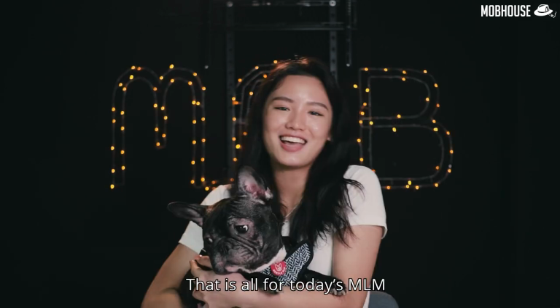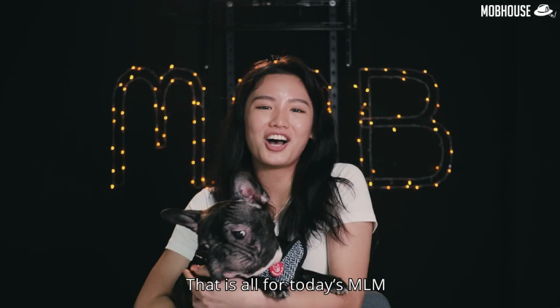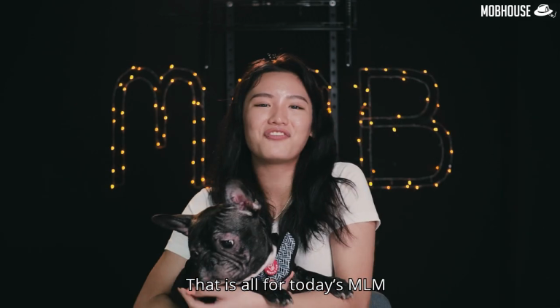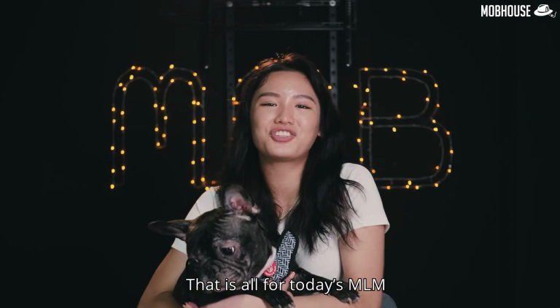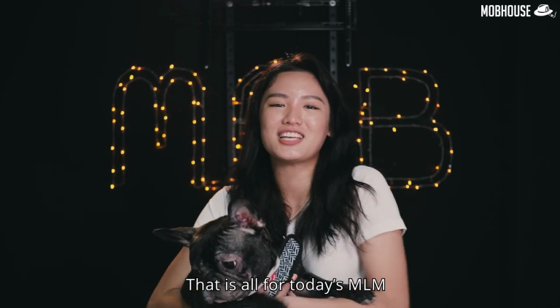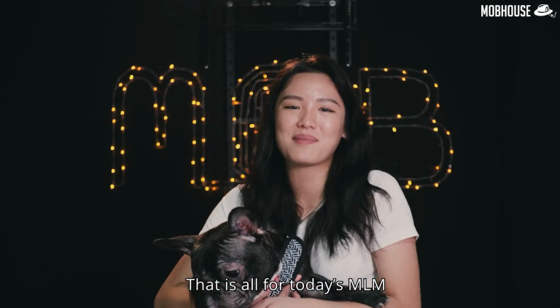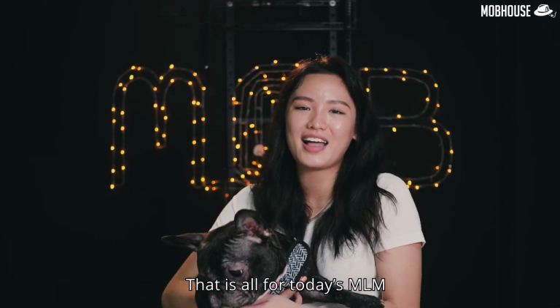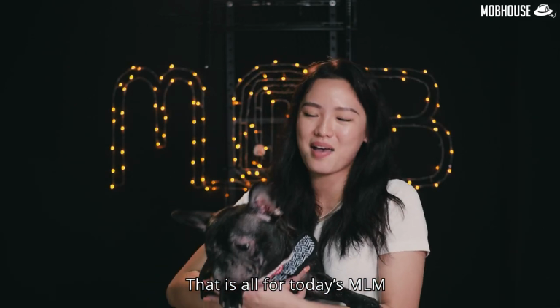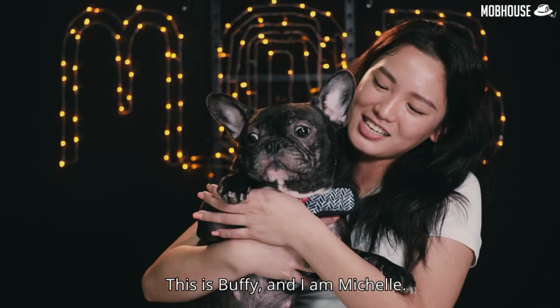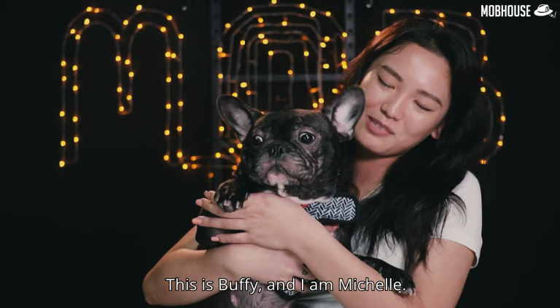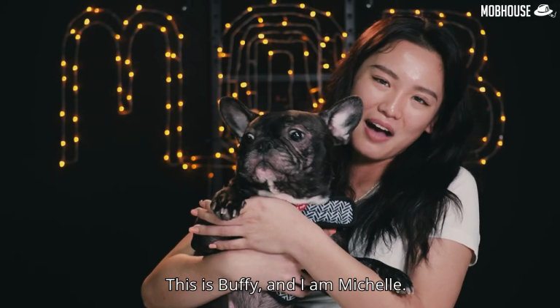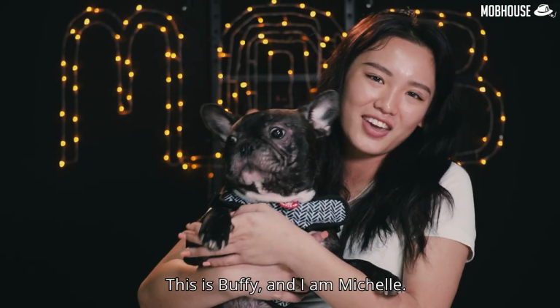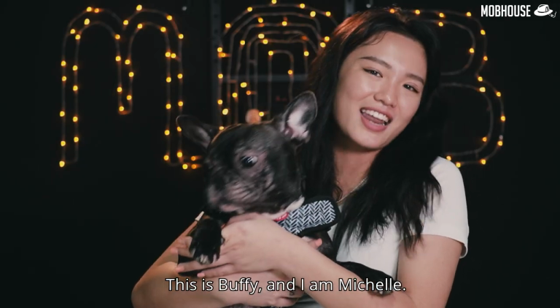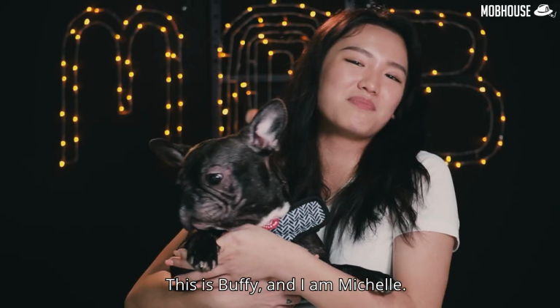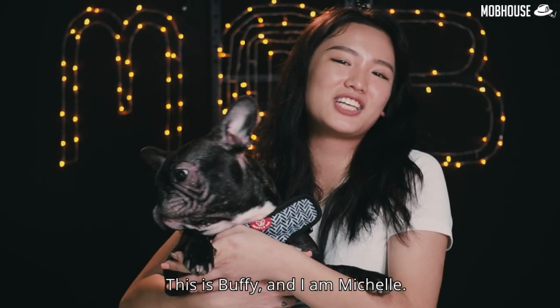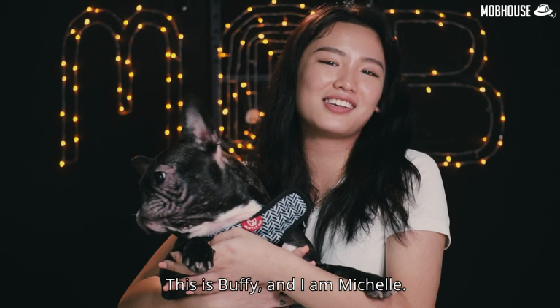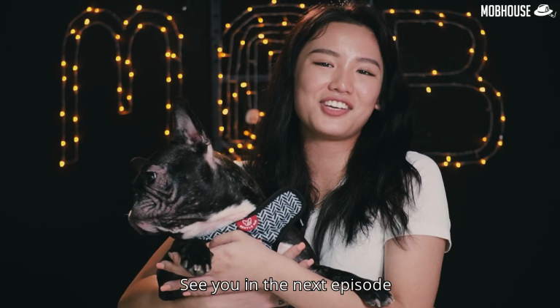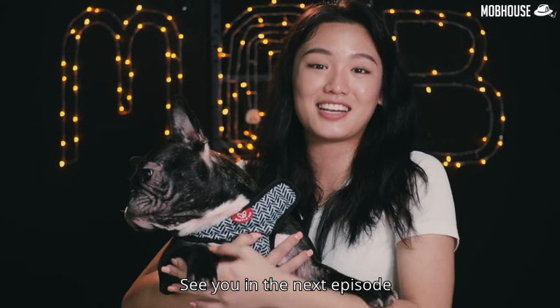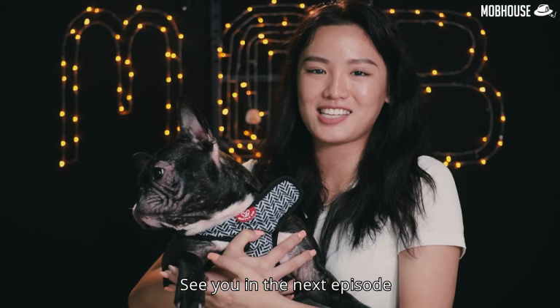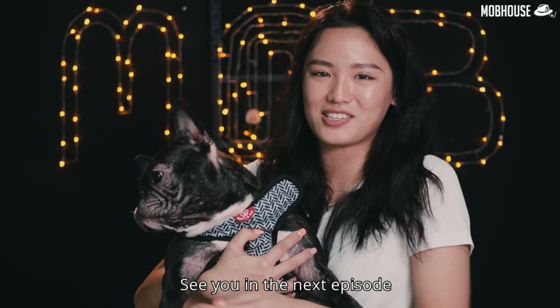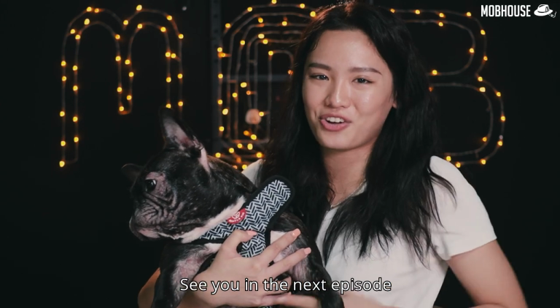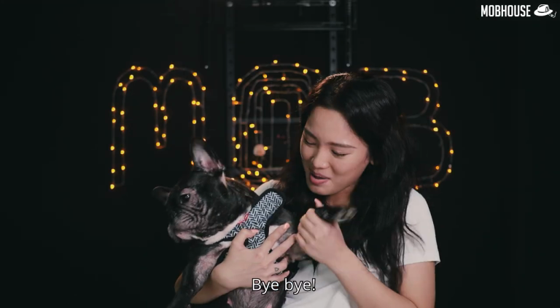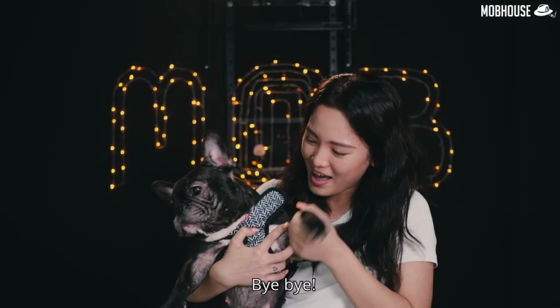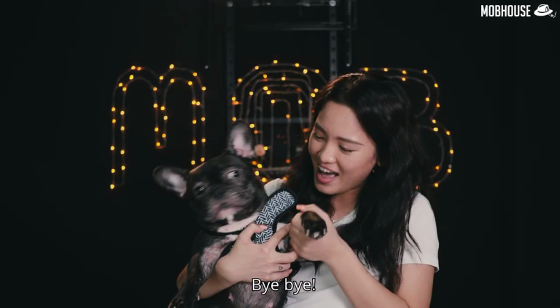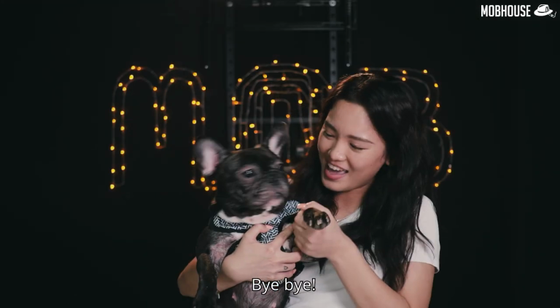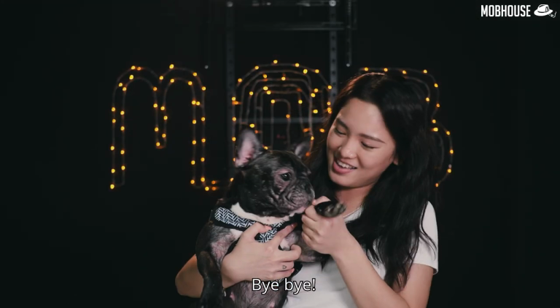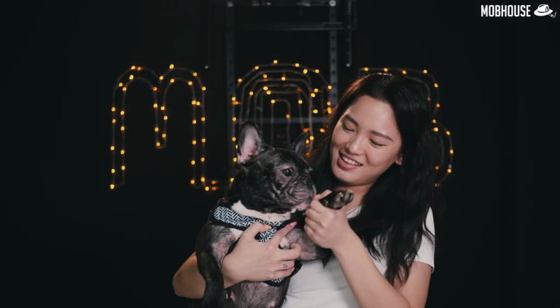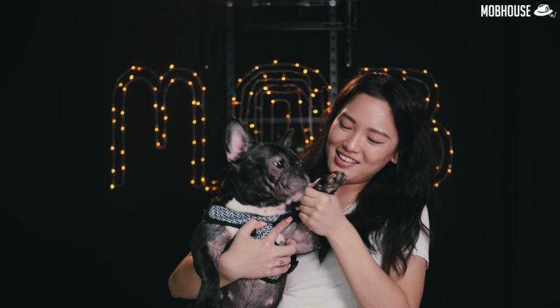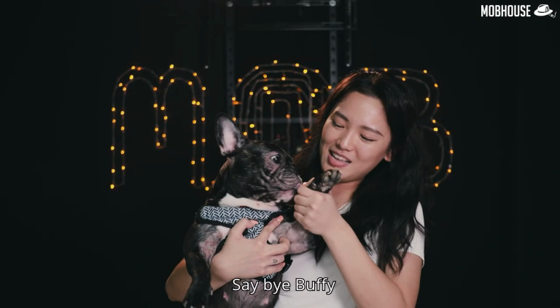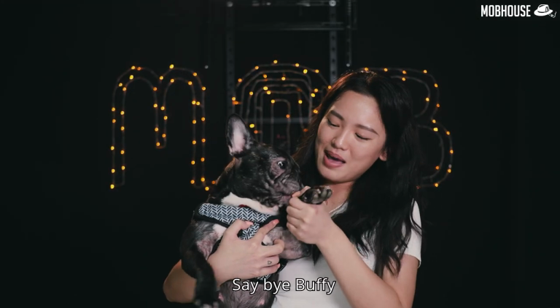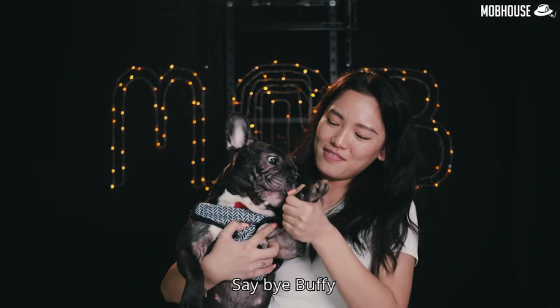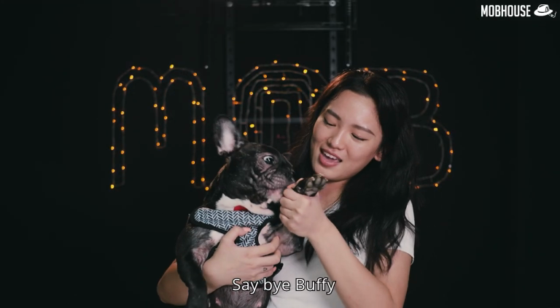That's all for today's MLM. This is Buffy and I'm Michelle — I'll see you in the next episode. Bye bye! Say bye, Buffy!